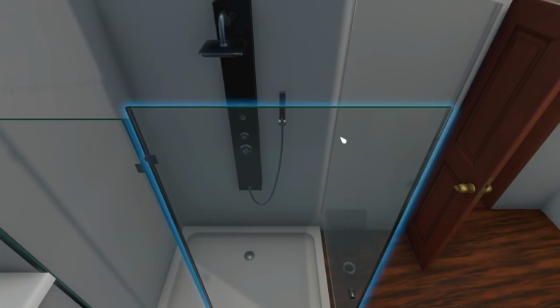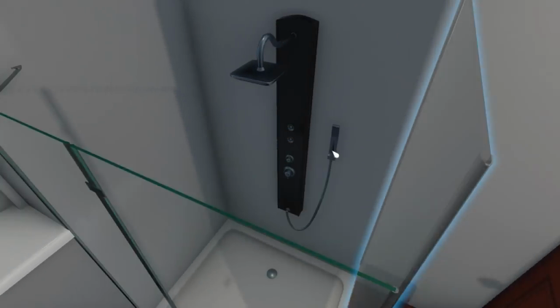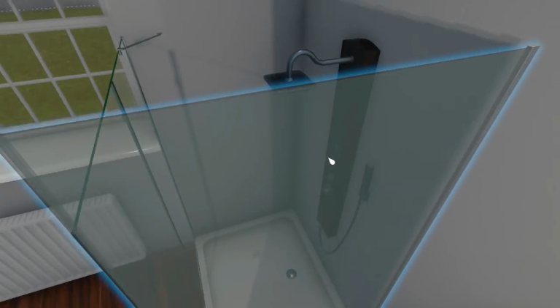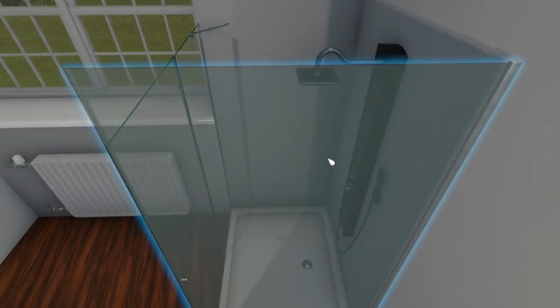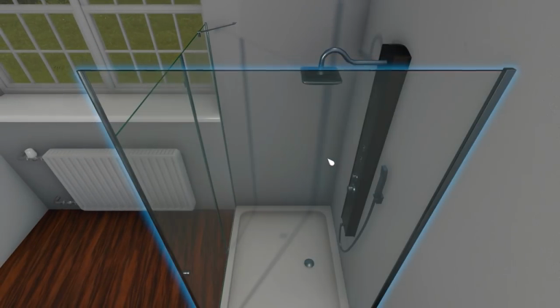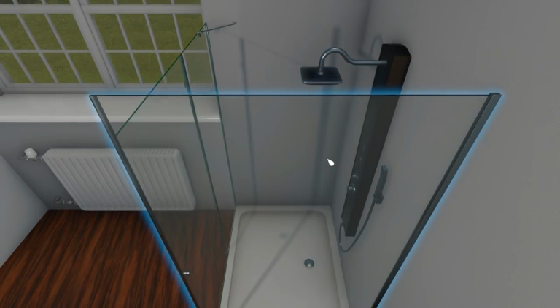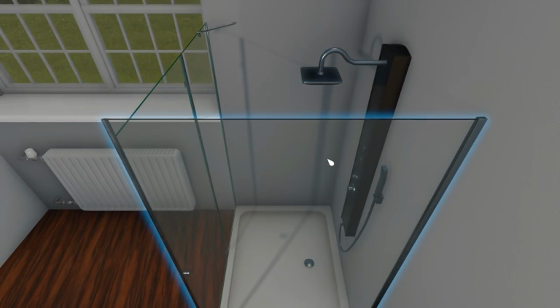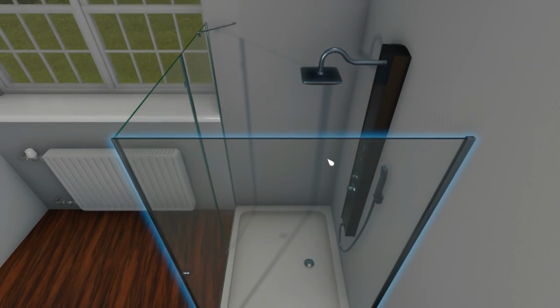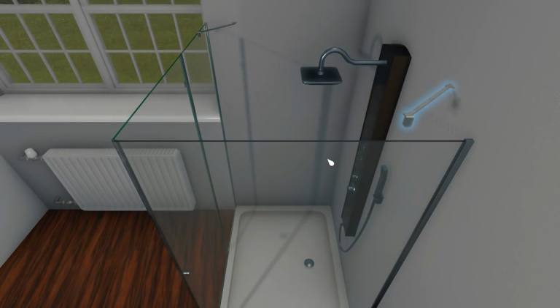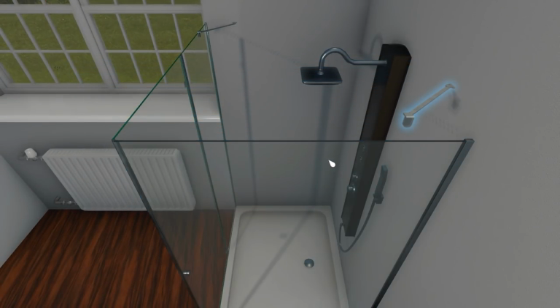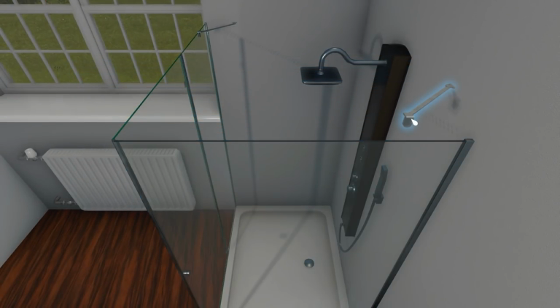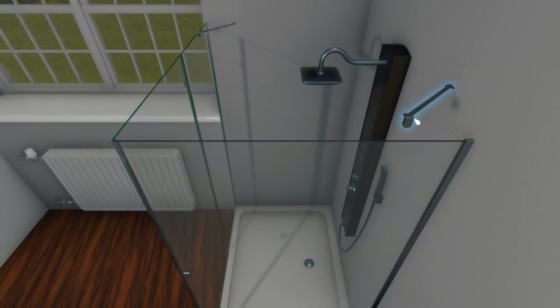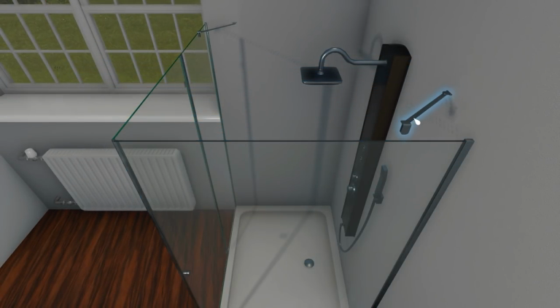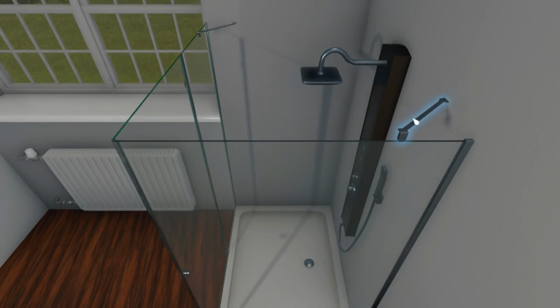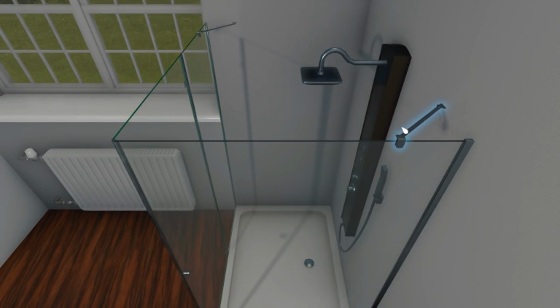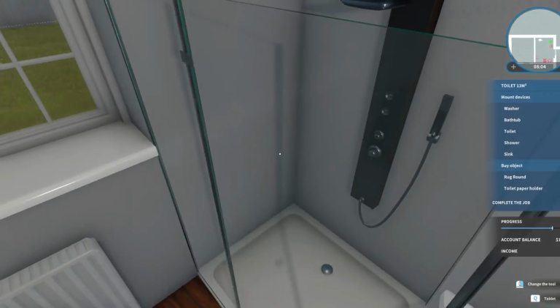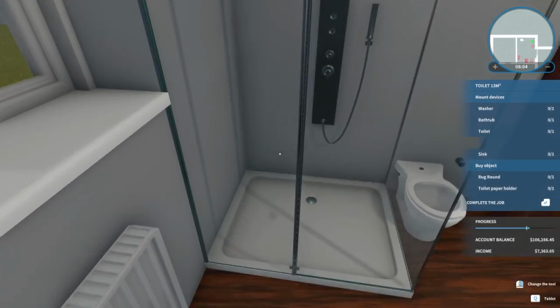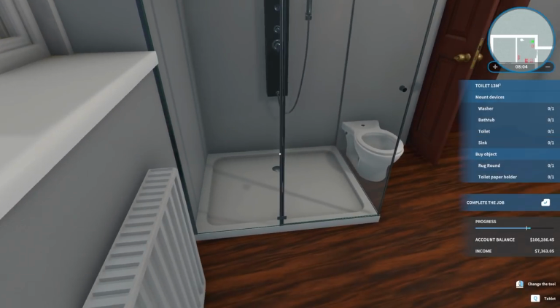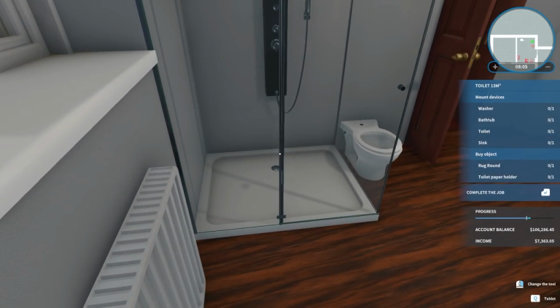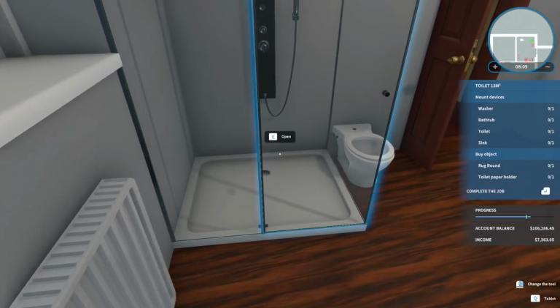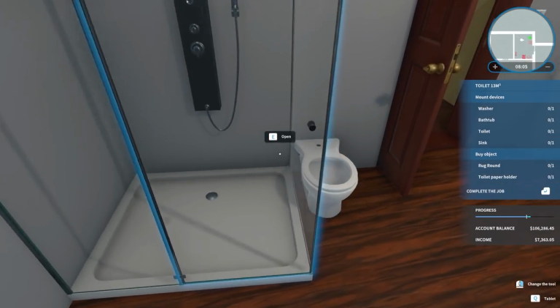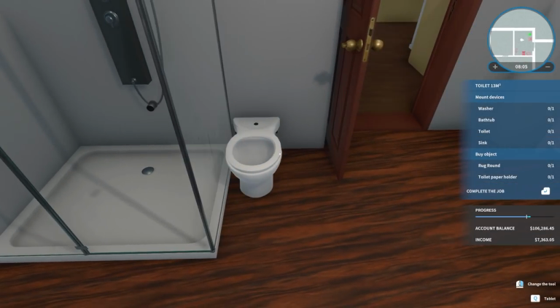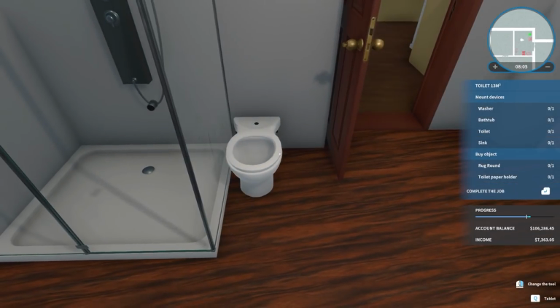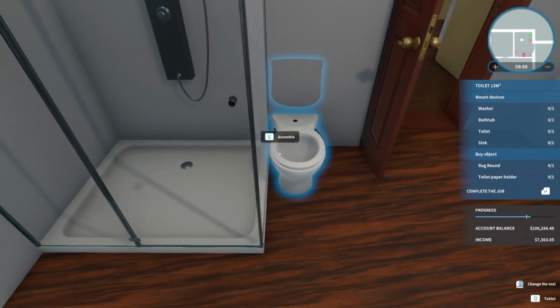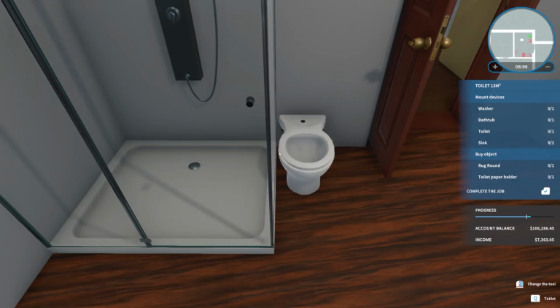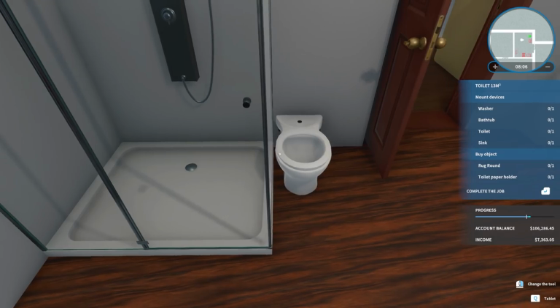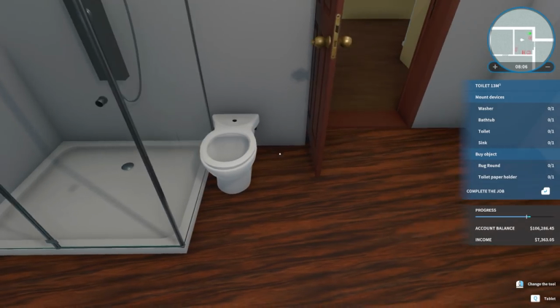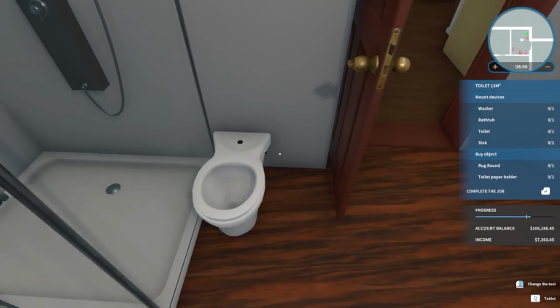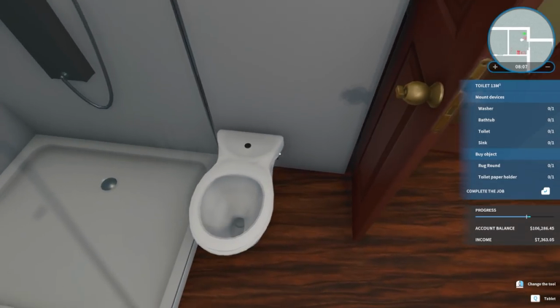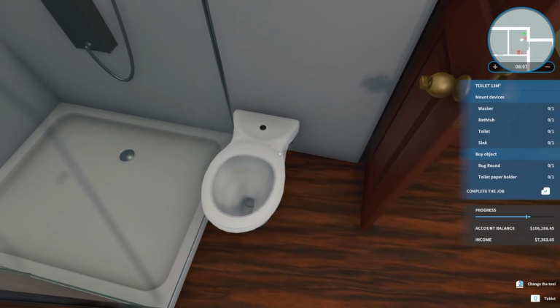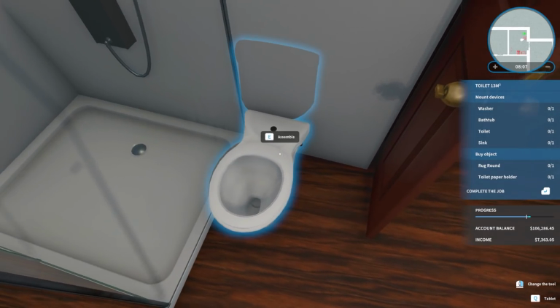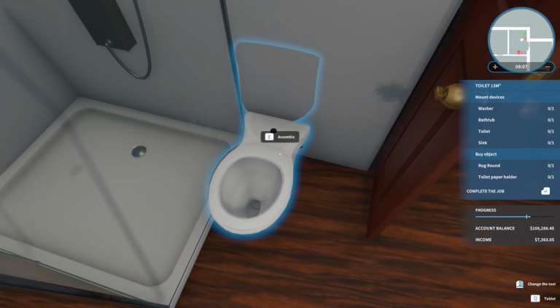The toilet is inside the shower — they are going to be shitting and showering at the same time. Oh my god, that looks so uncomfortable.